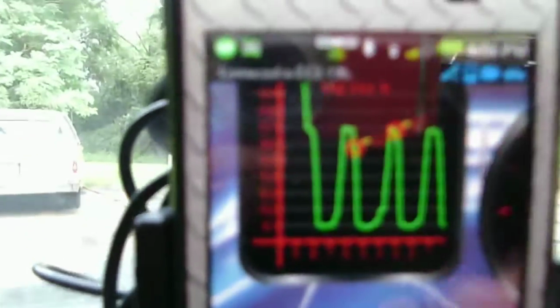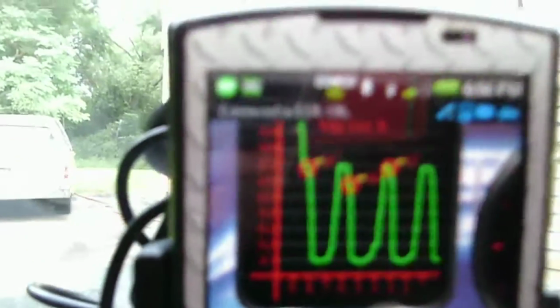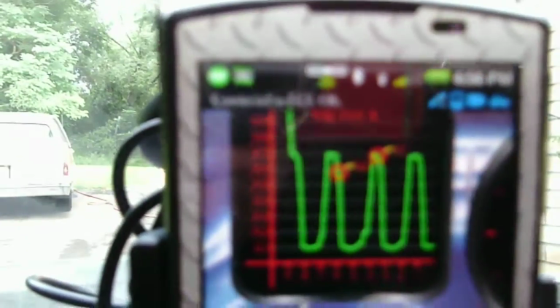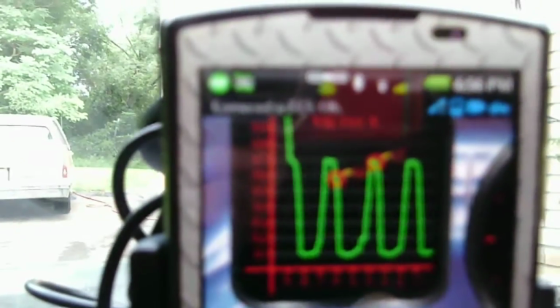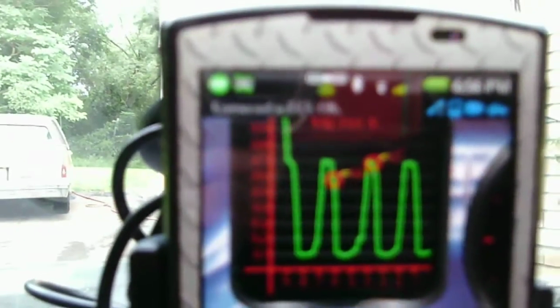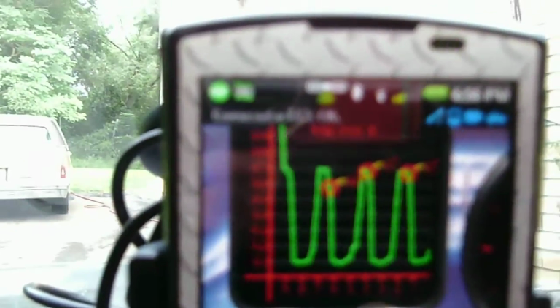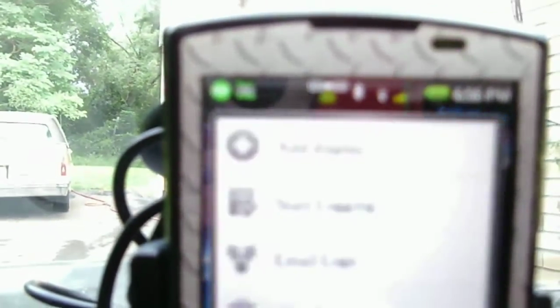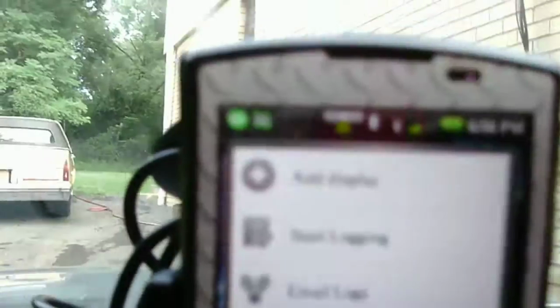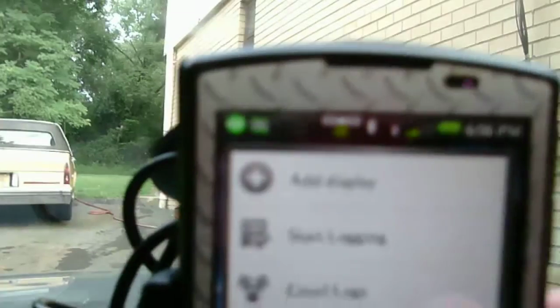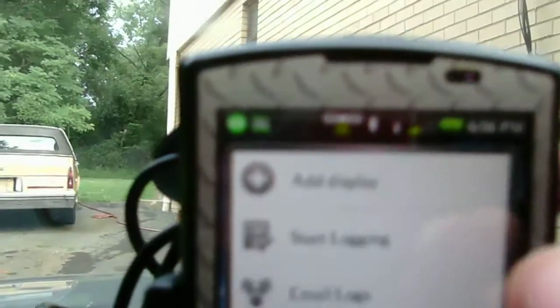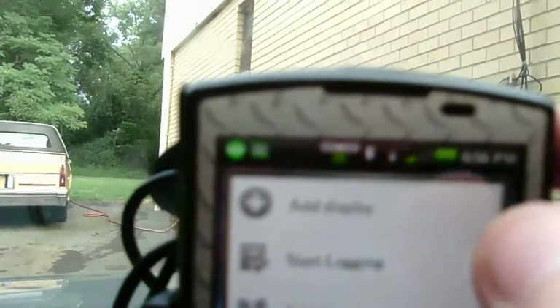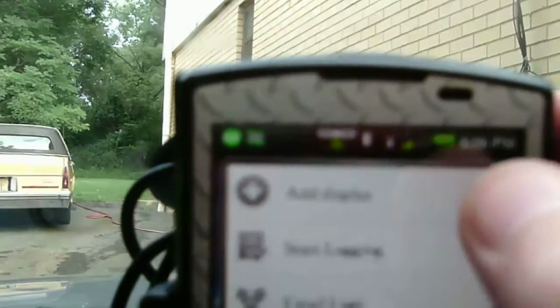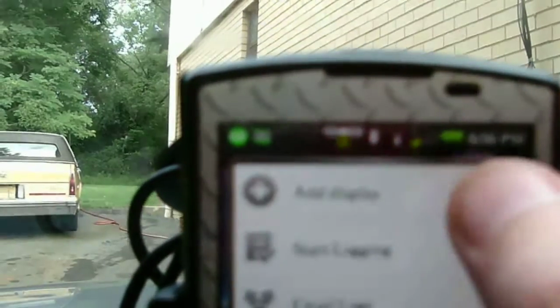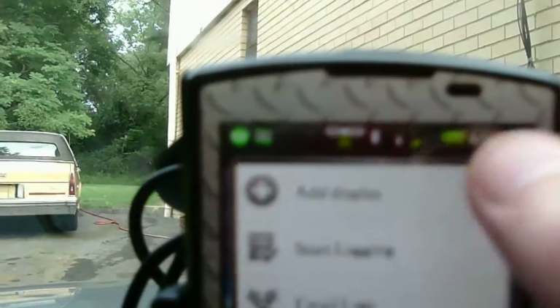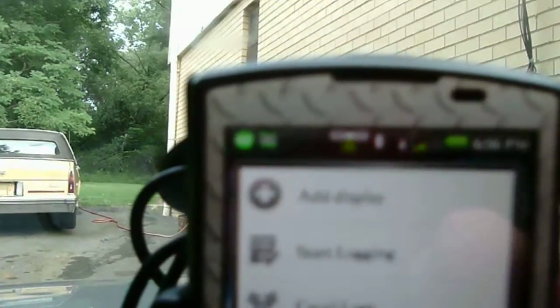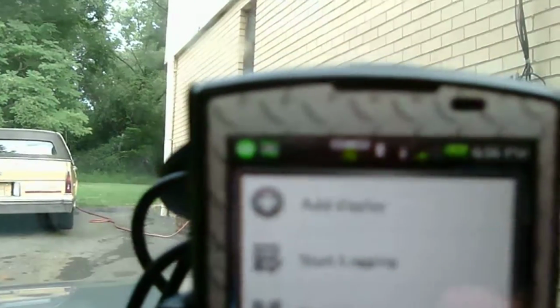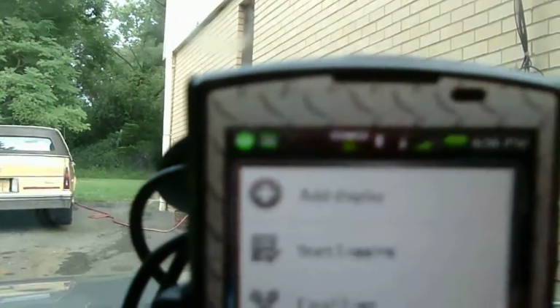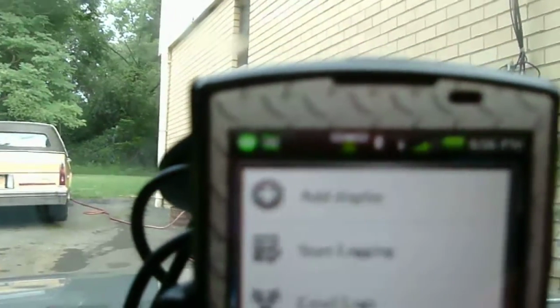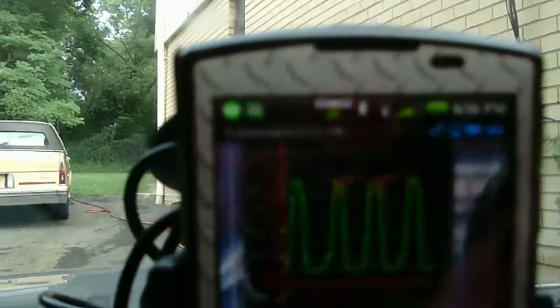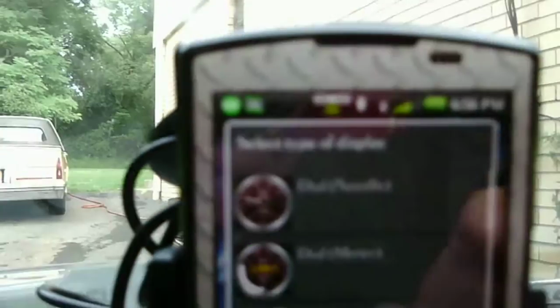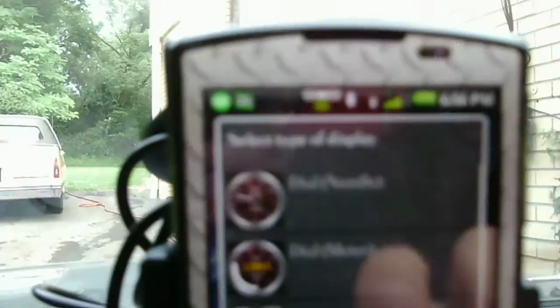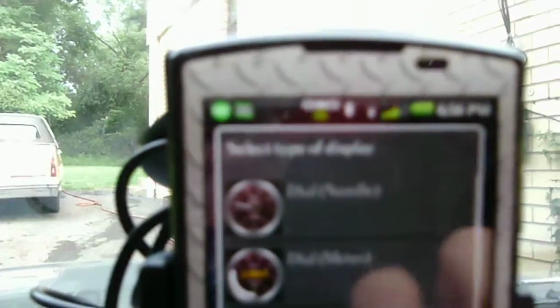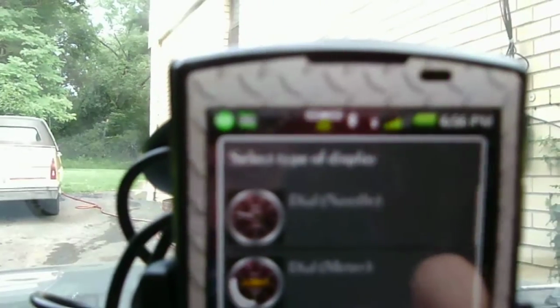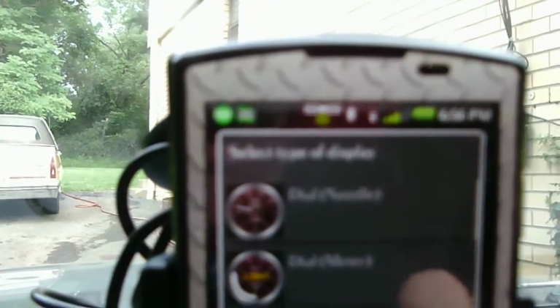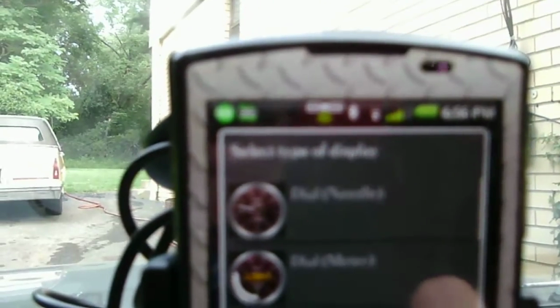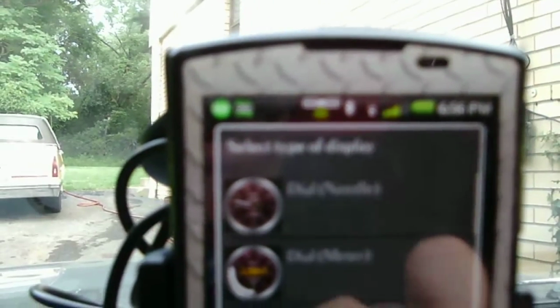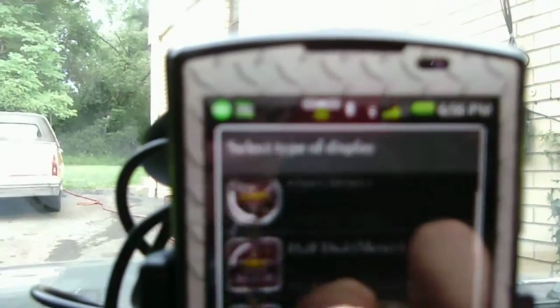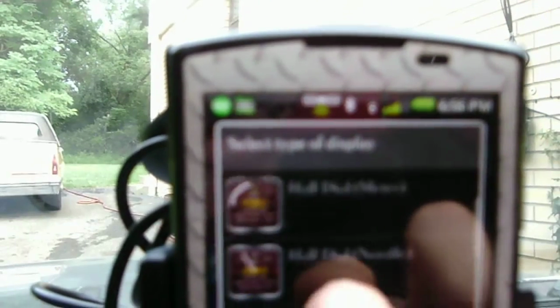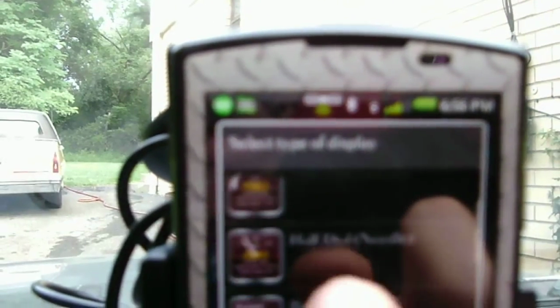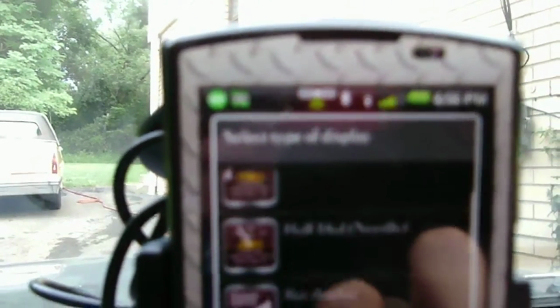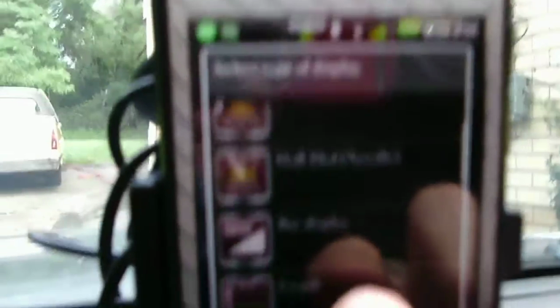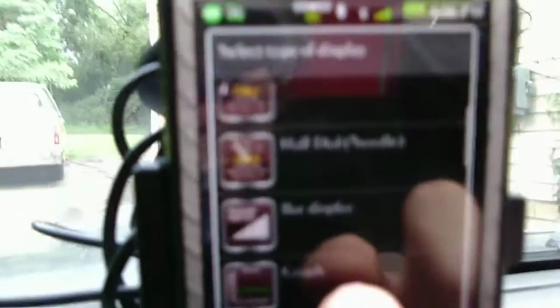Now I'm going to add a second display and show you the sensor that is bad. So we need a graph display.